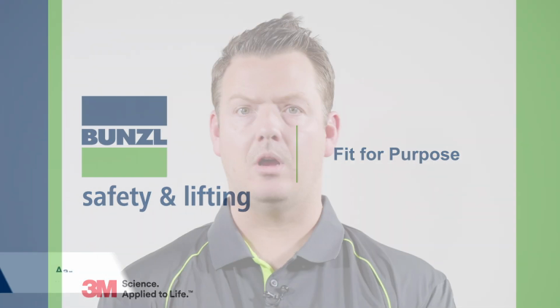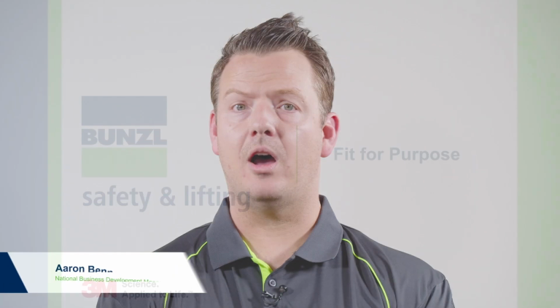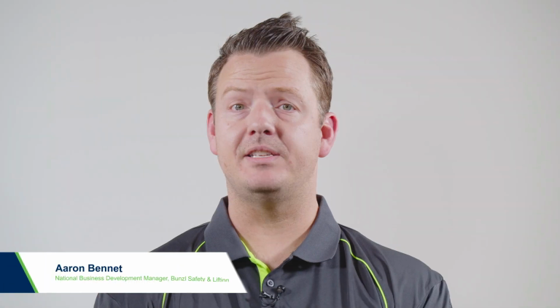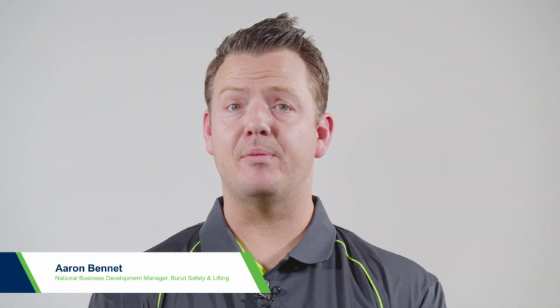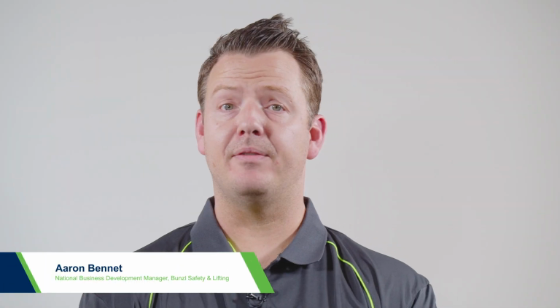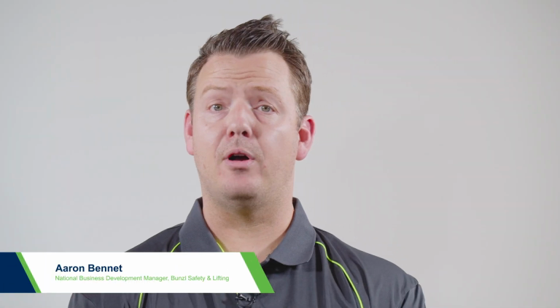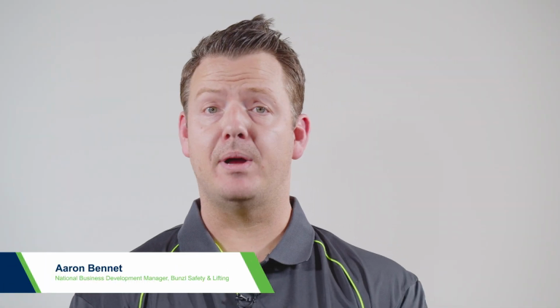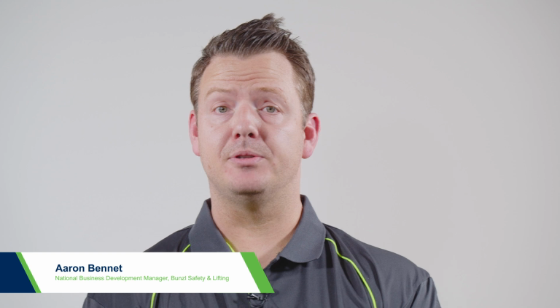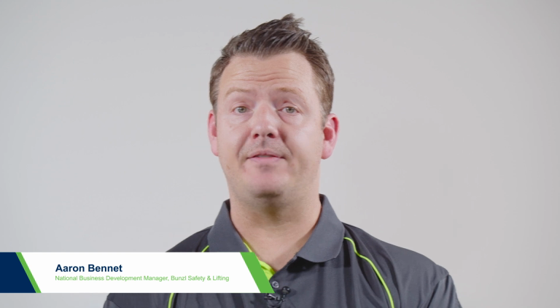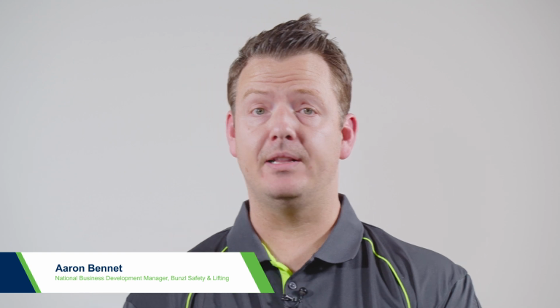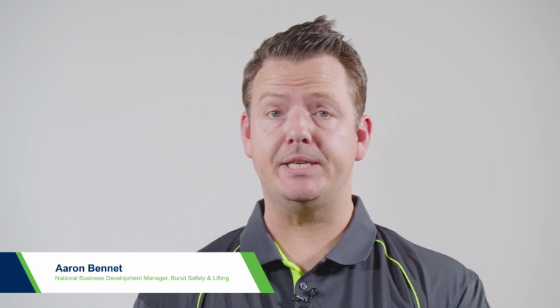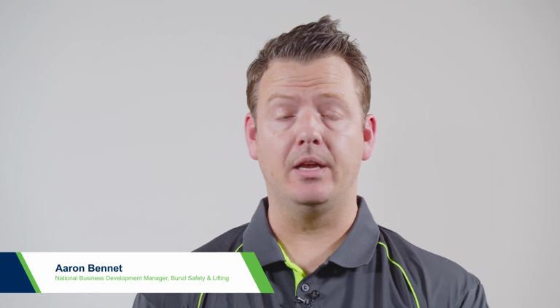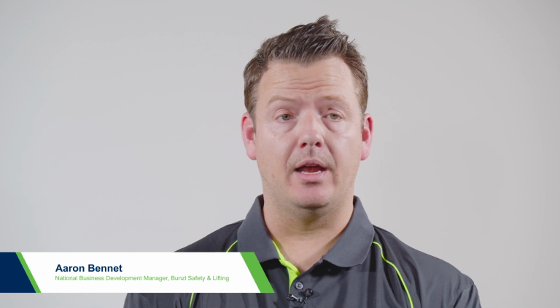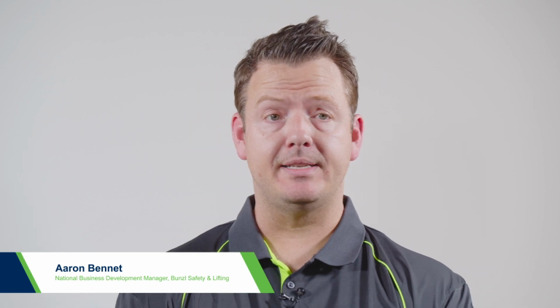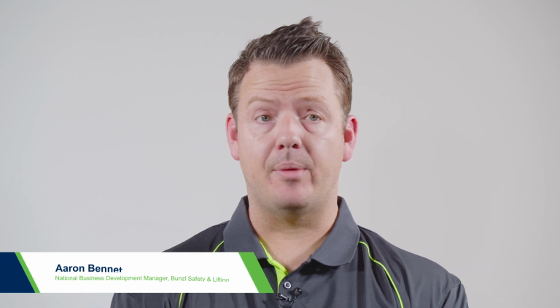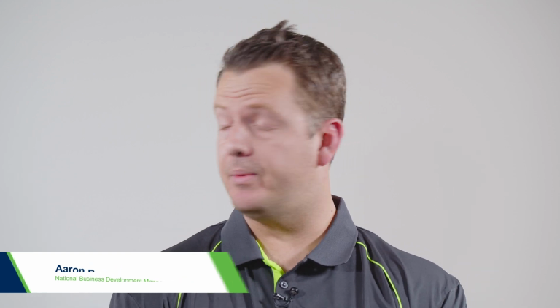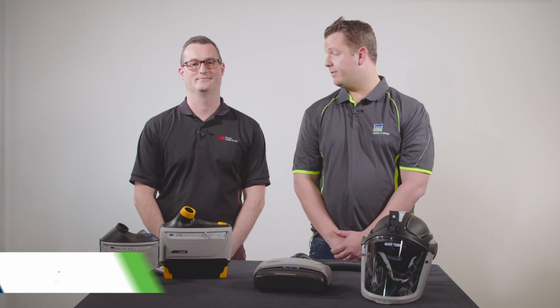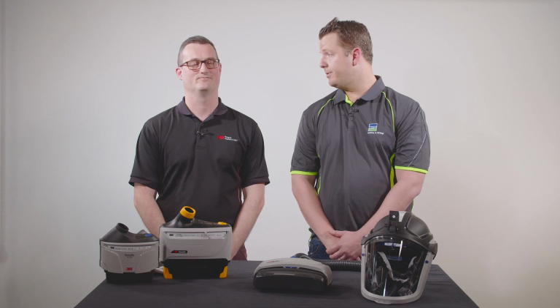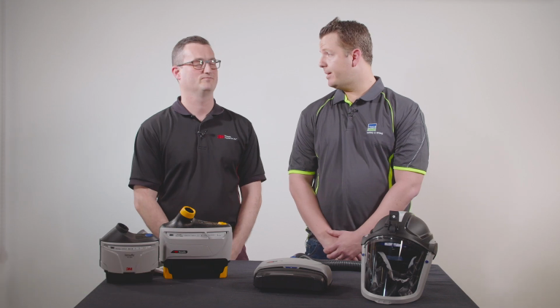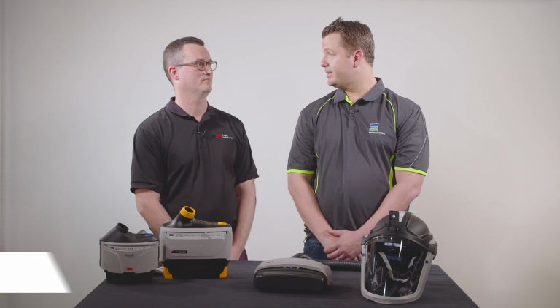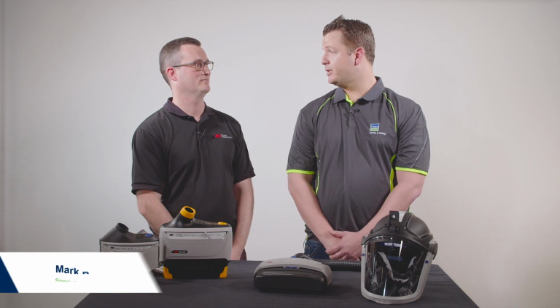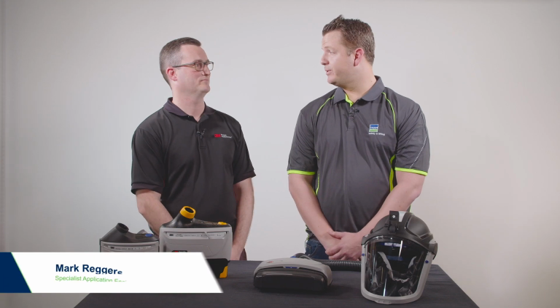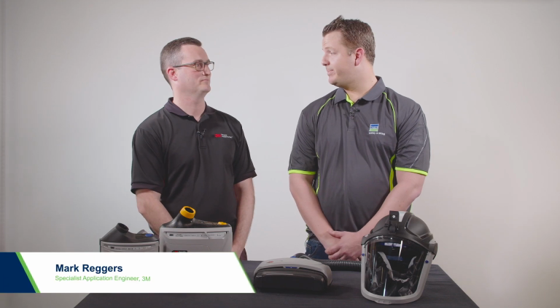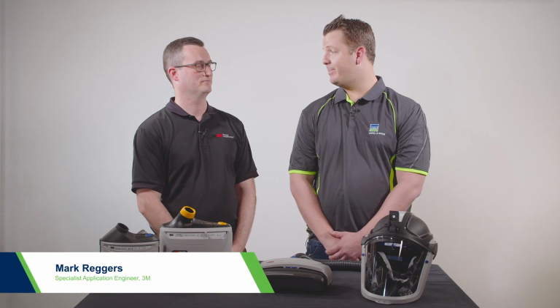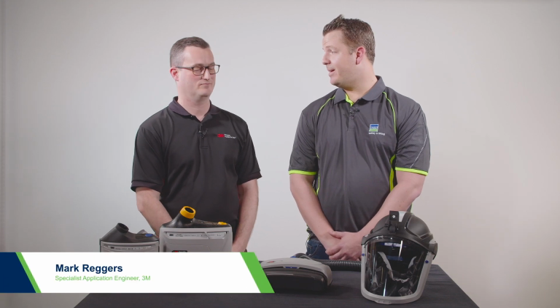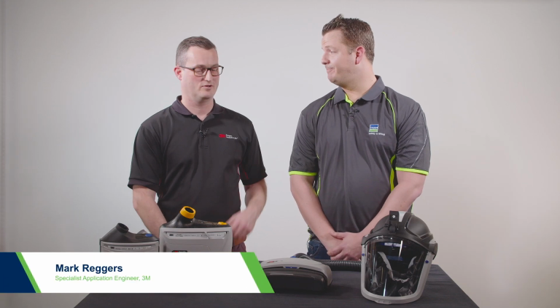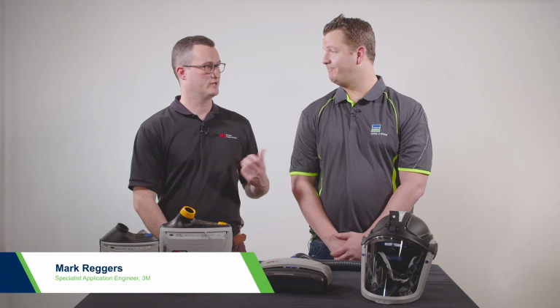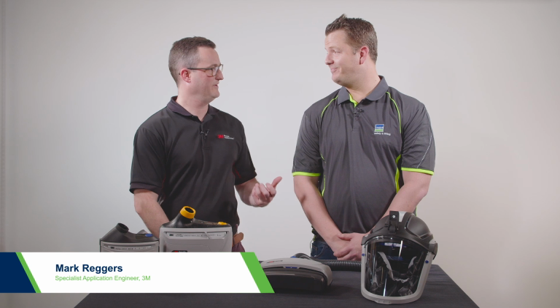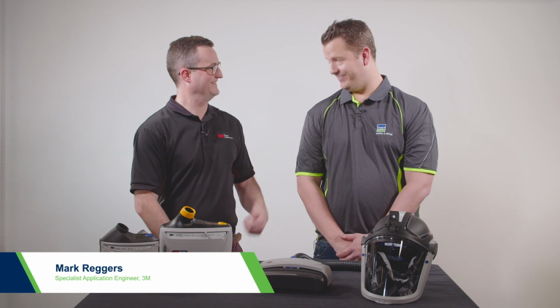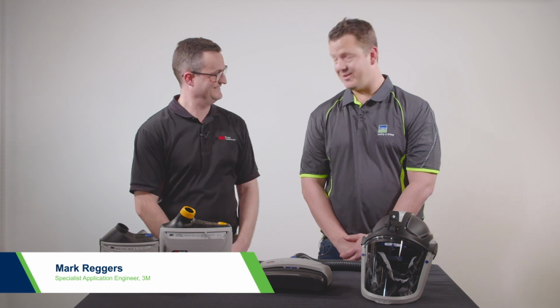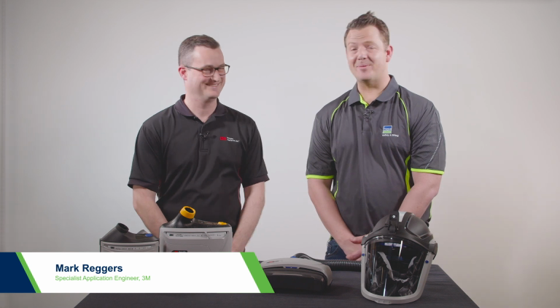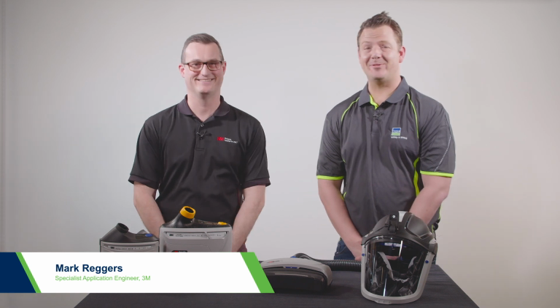Hi, this is Aaron Bennett from Bunzel Safety and Lifting, and today I'm here with Mark from 3M to discuss all things PAPR. Great to be here. Thank you very much.